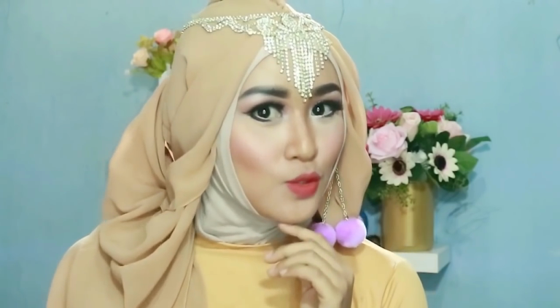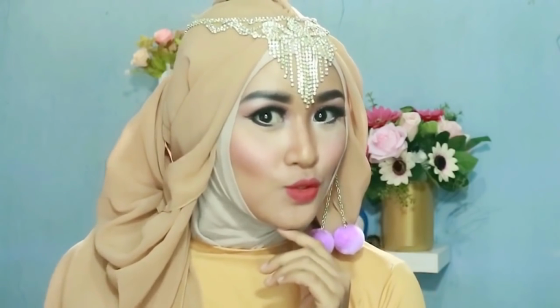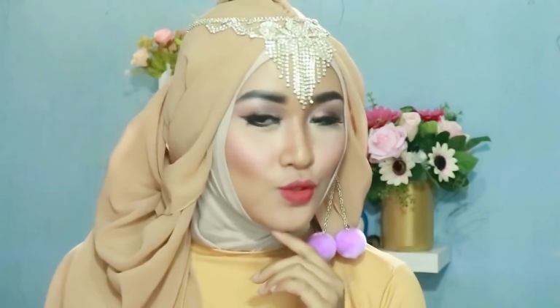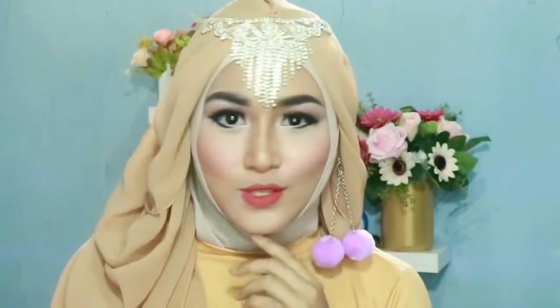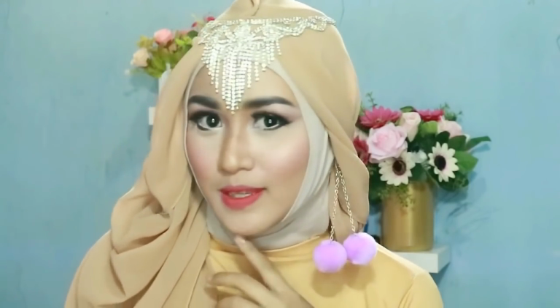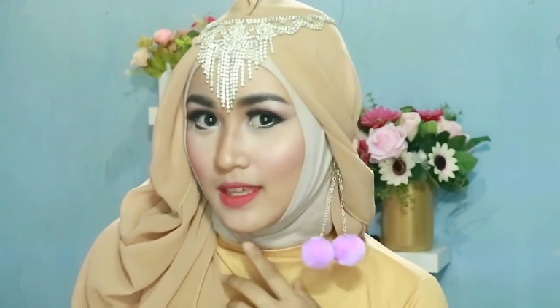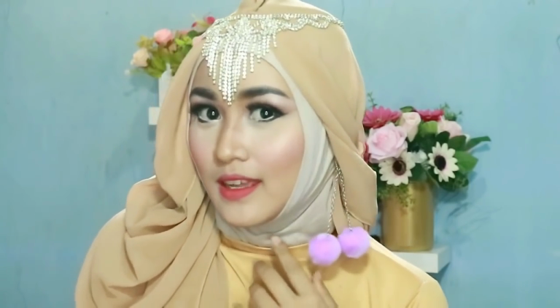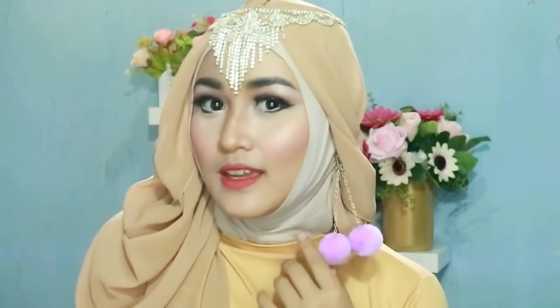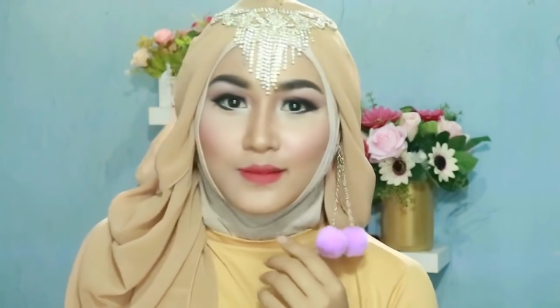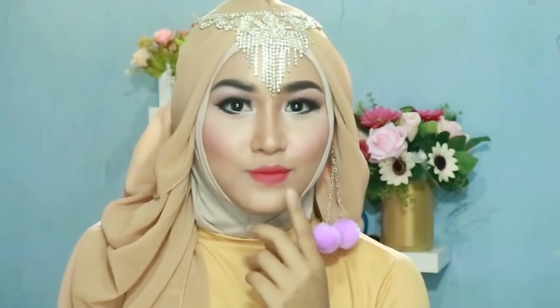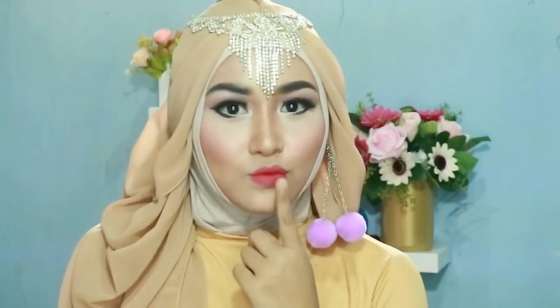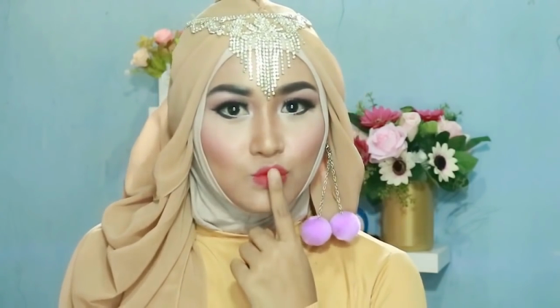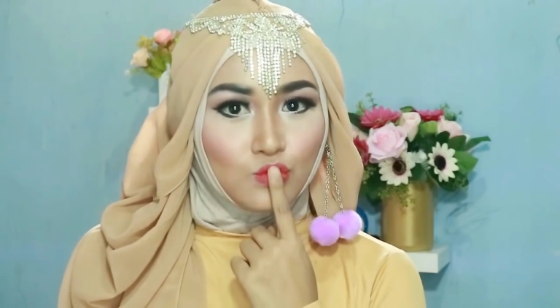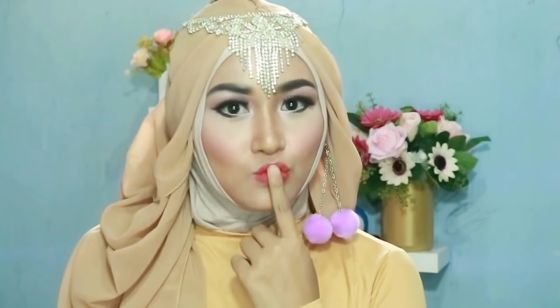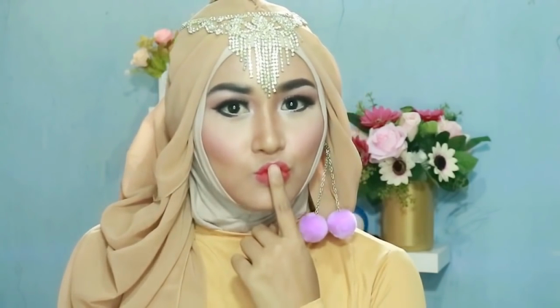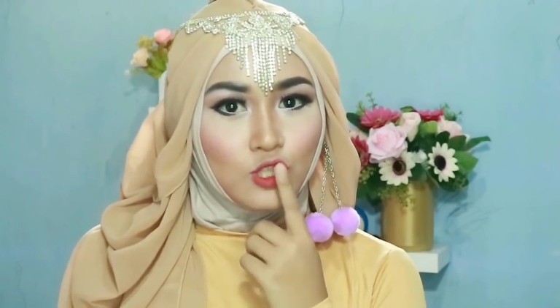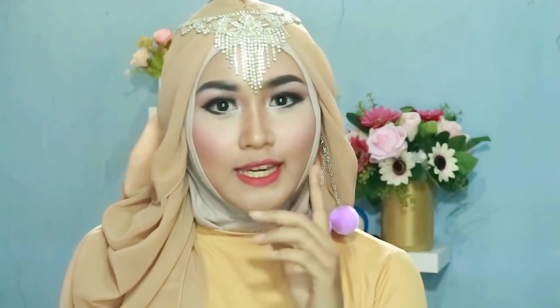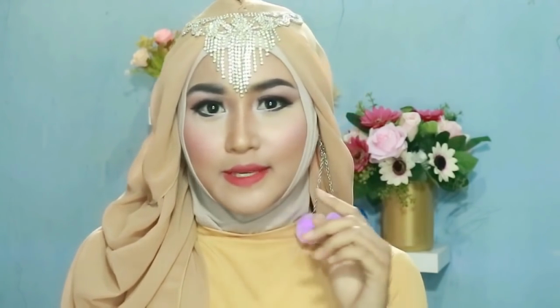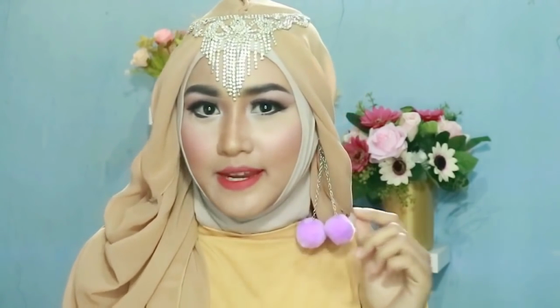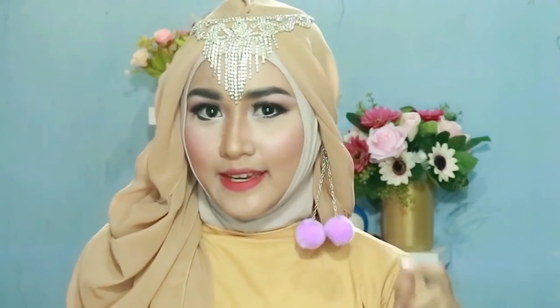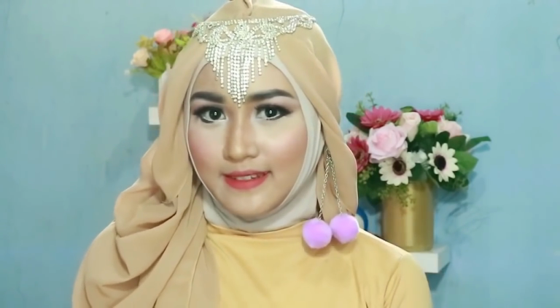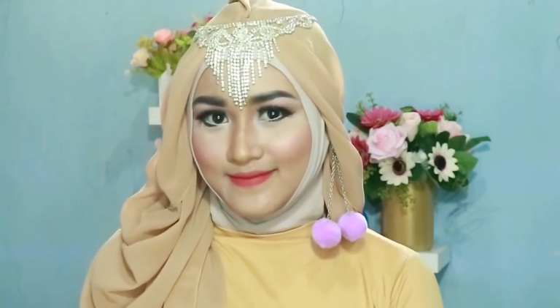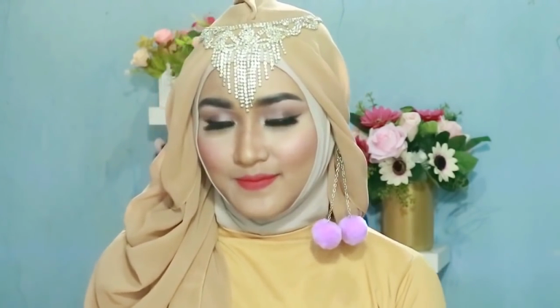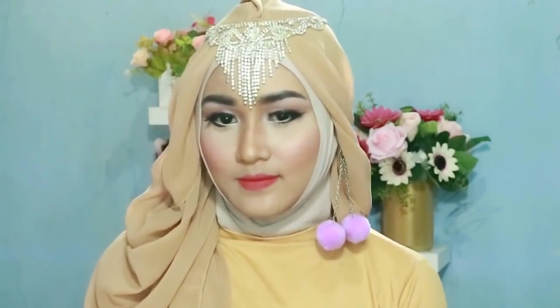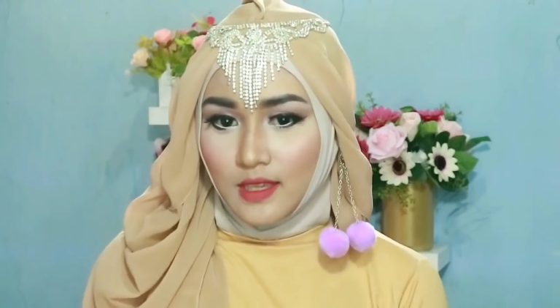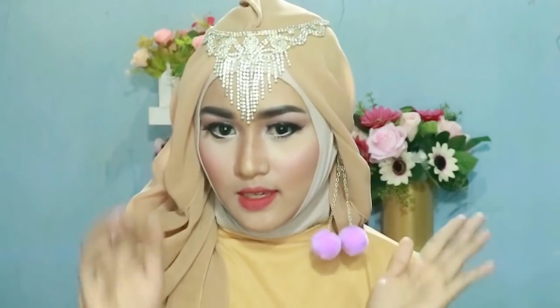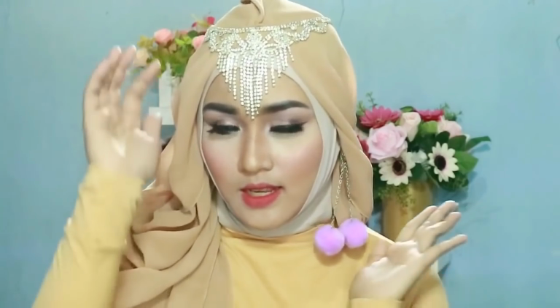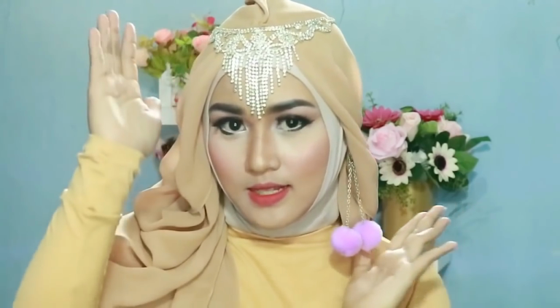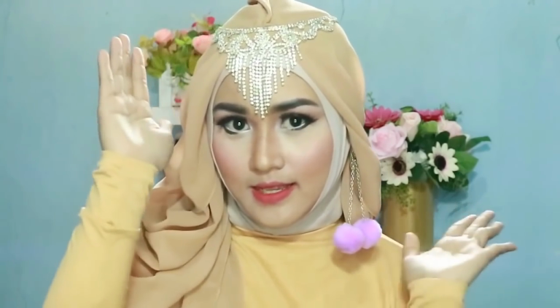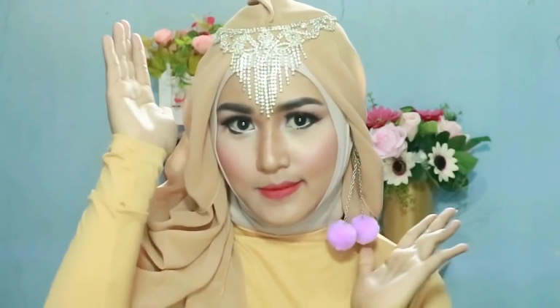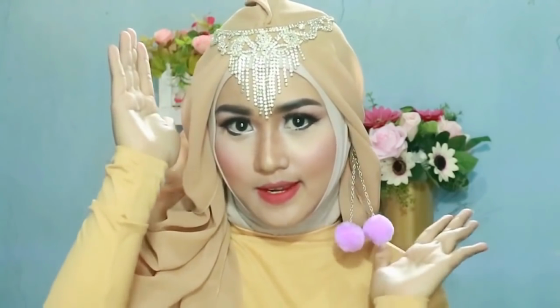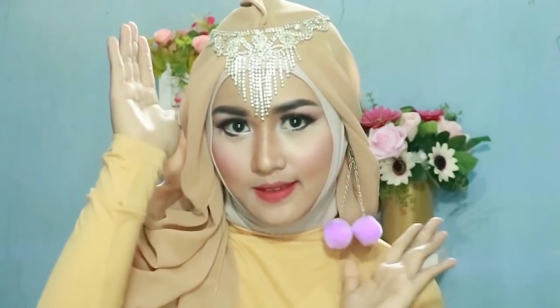Untuk look seperti ini — ece badai! Ini asli ece badai.